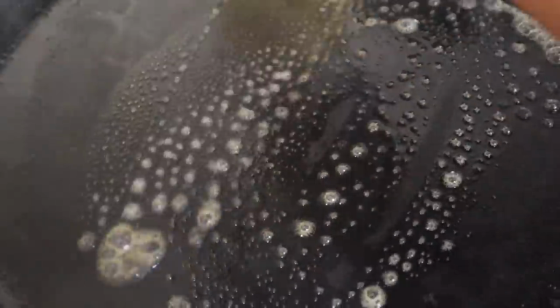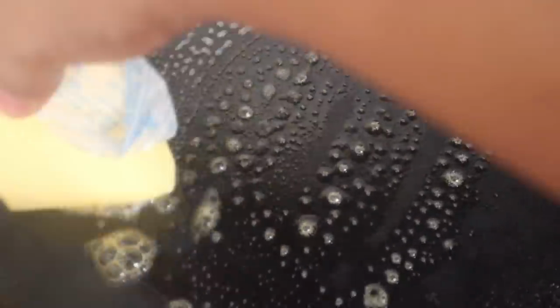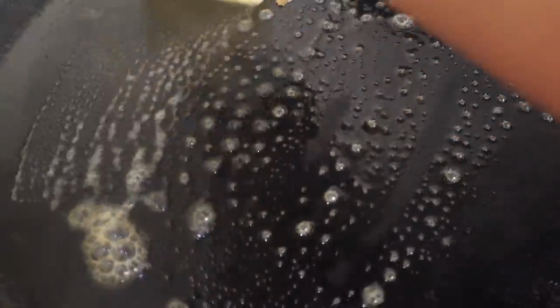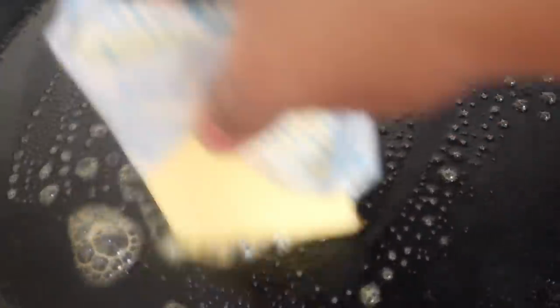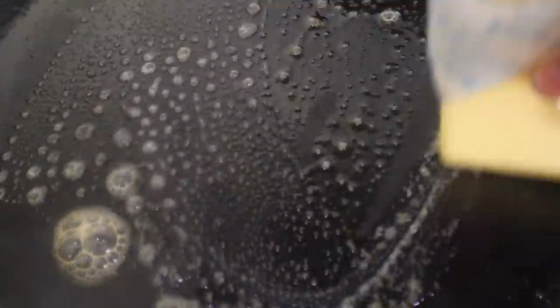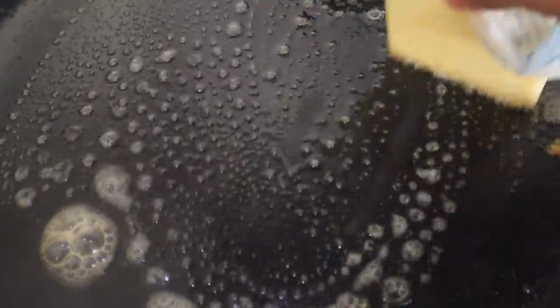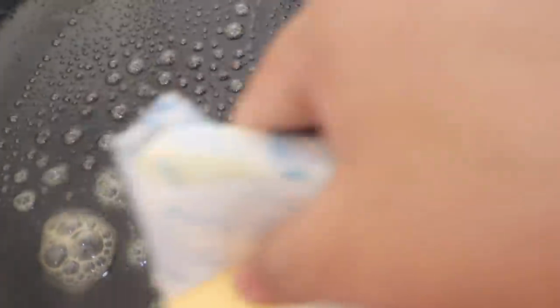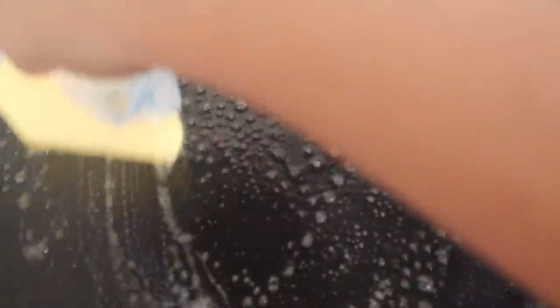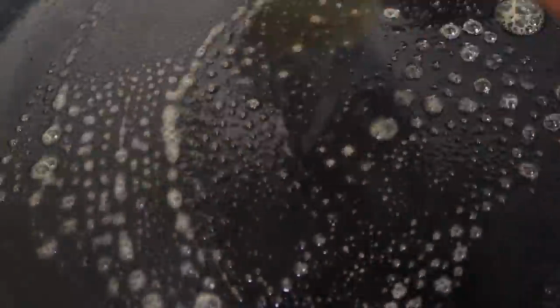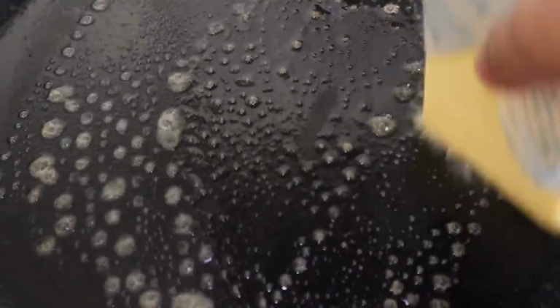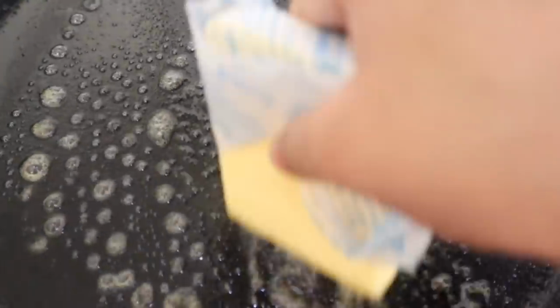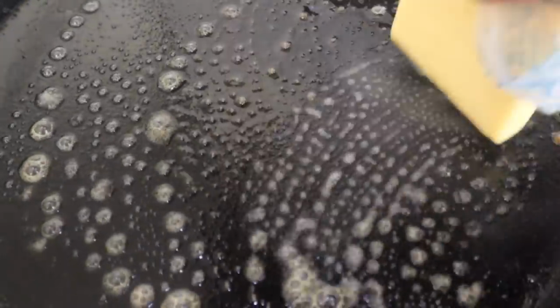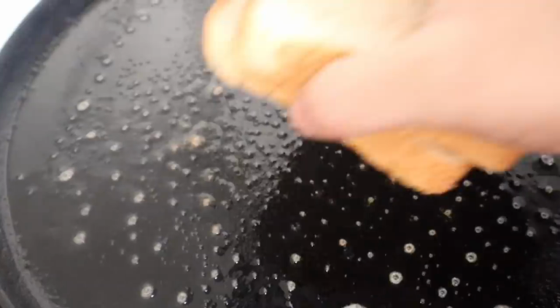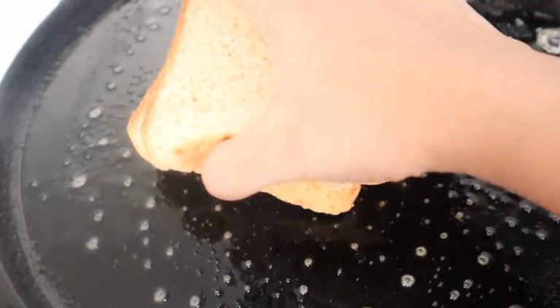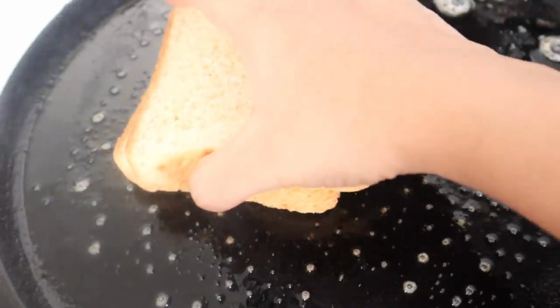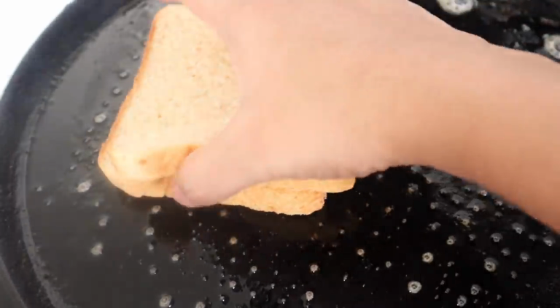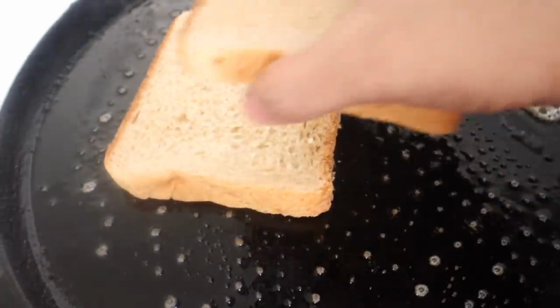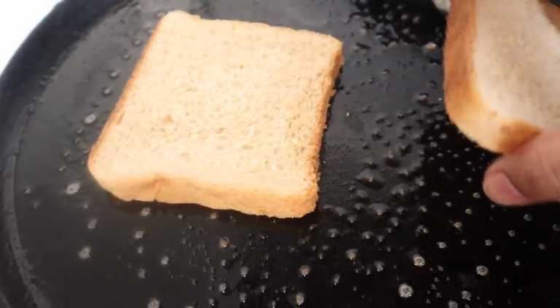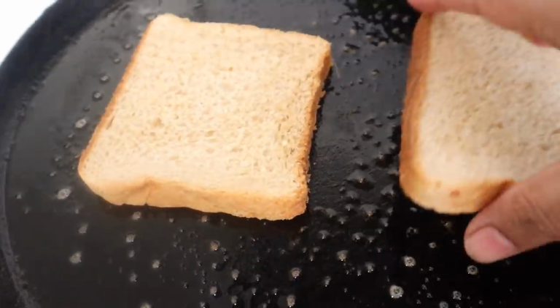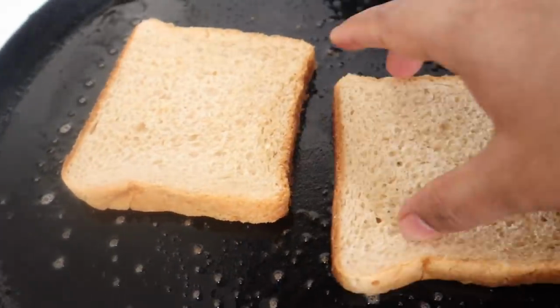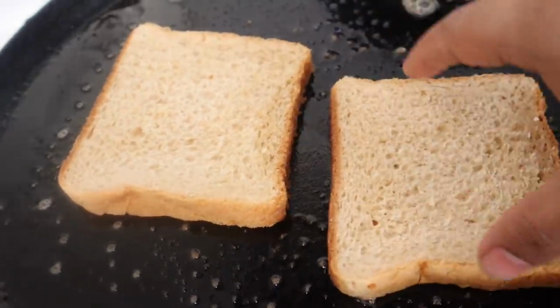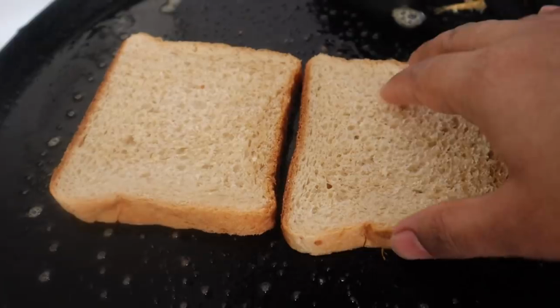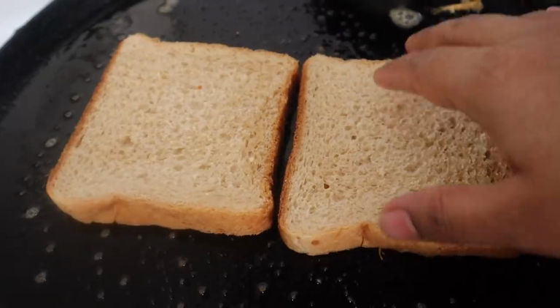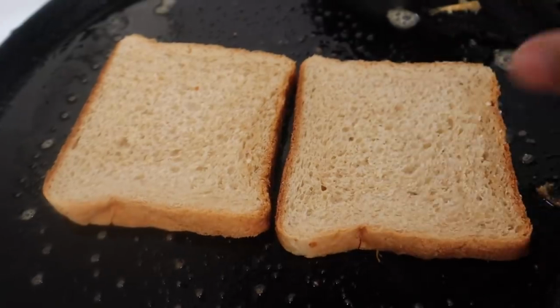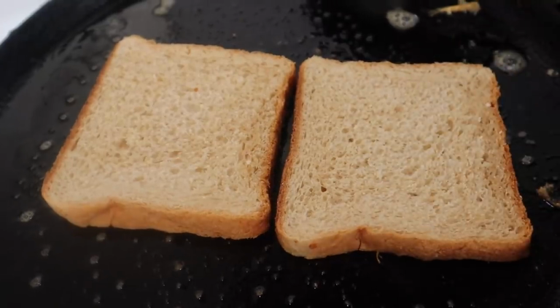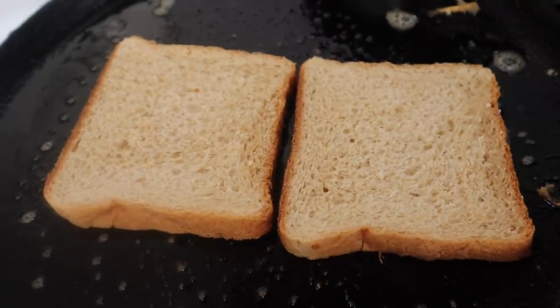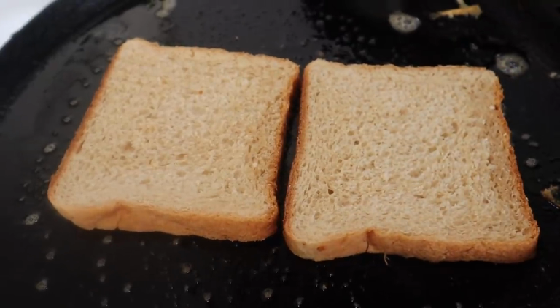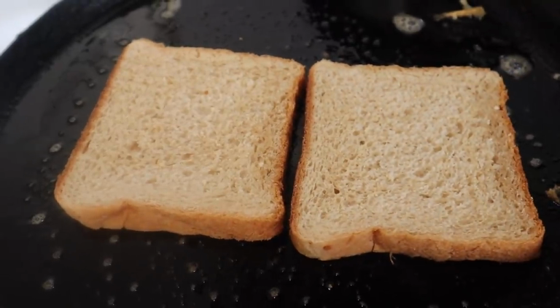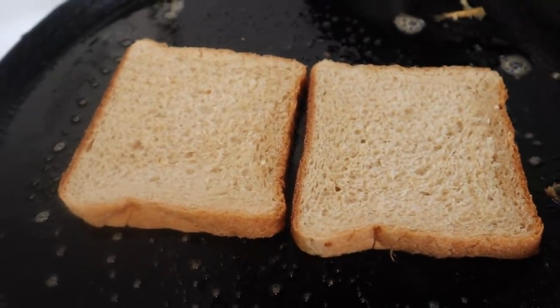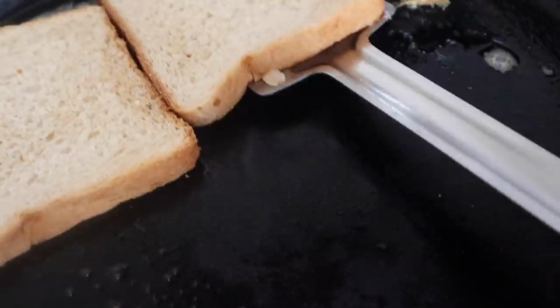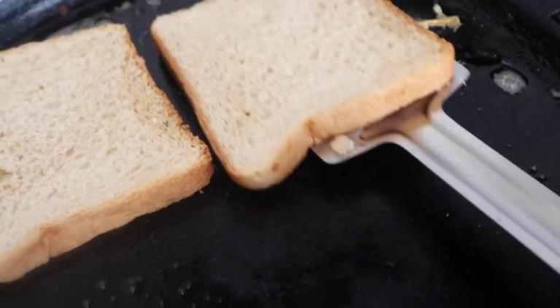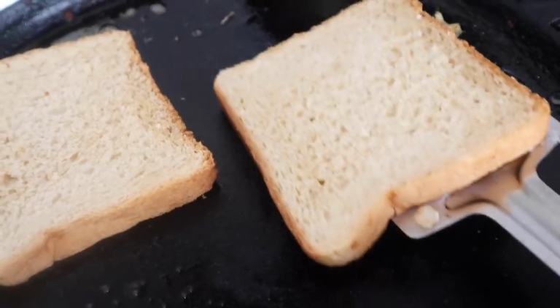Let them cook with salt. Then, we cook it with butter. We also cook it with bread.